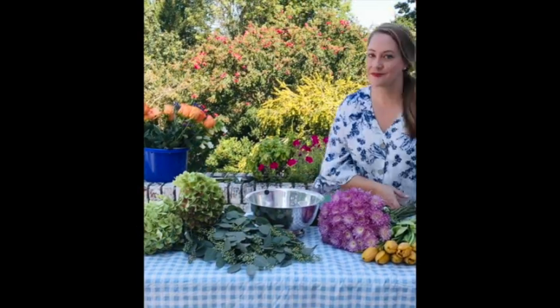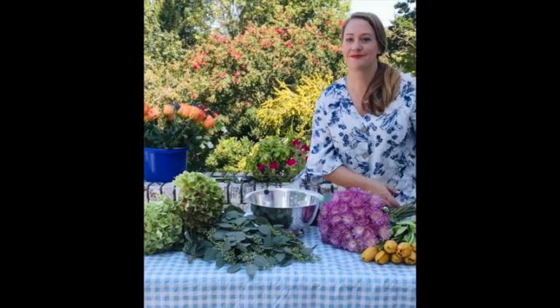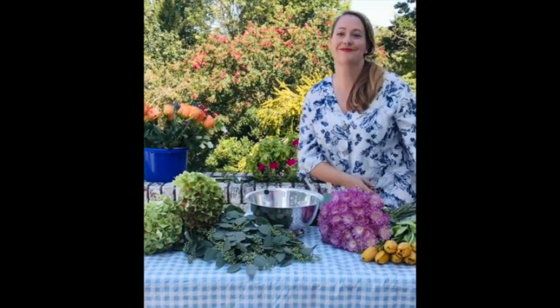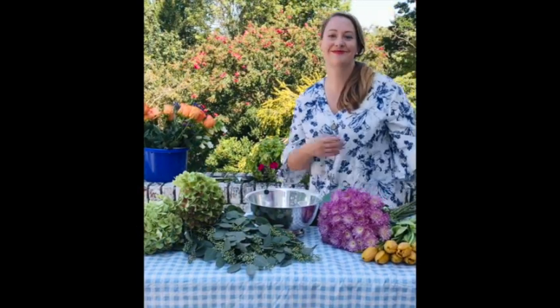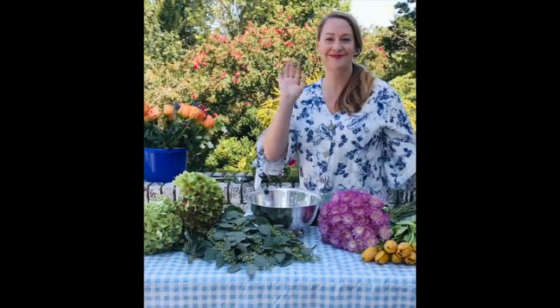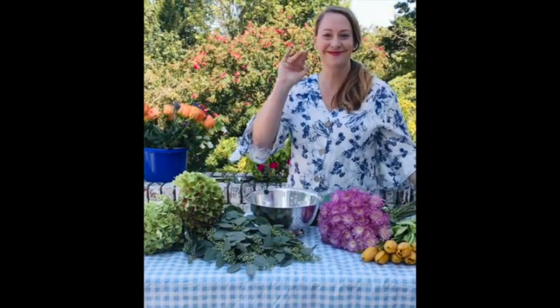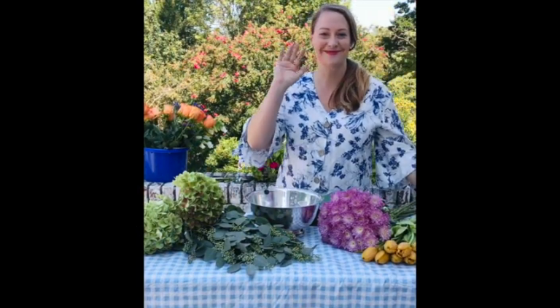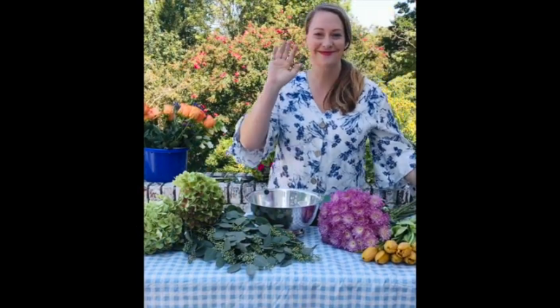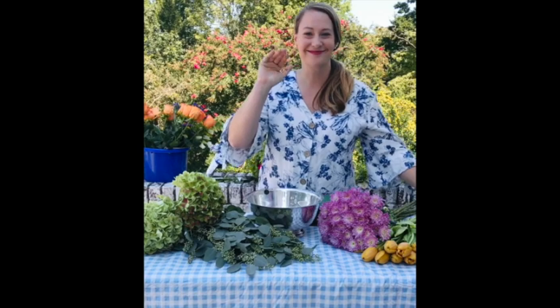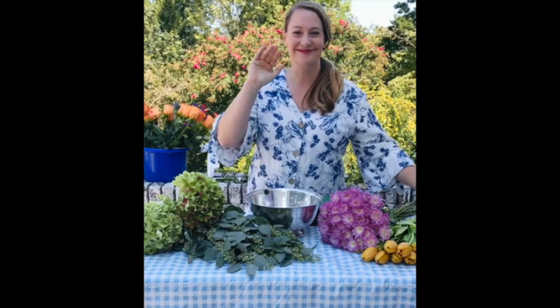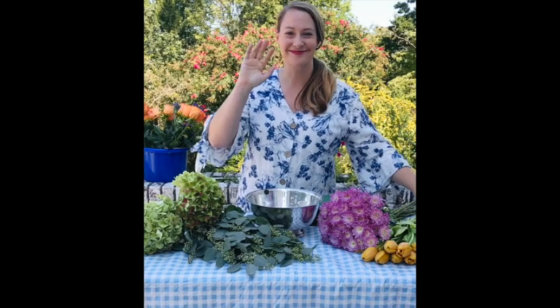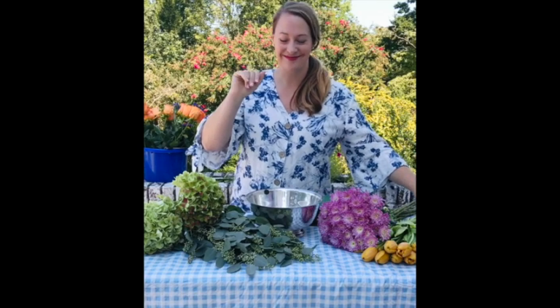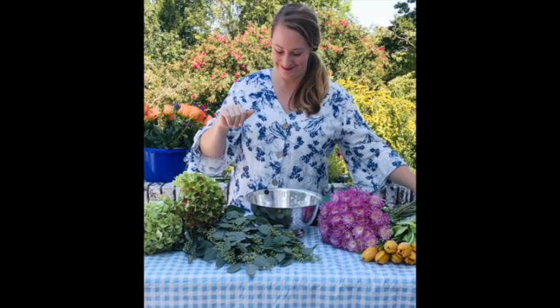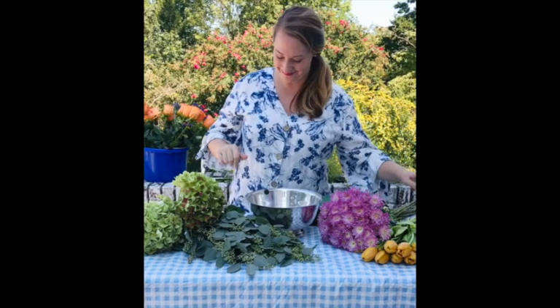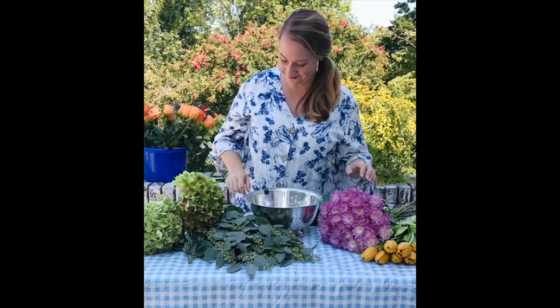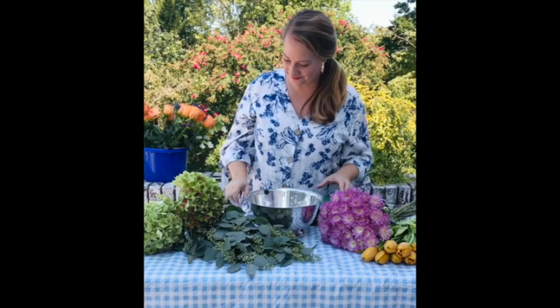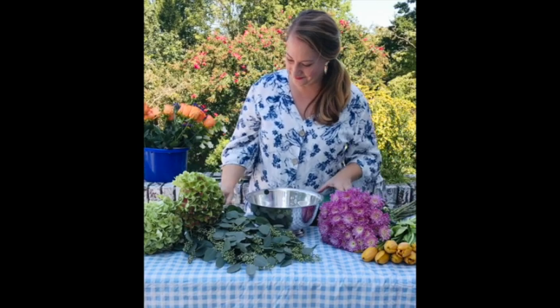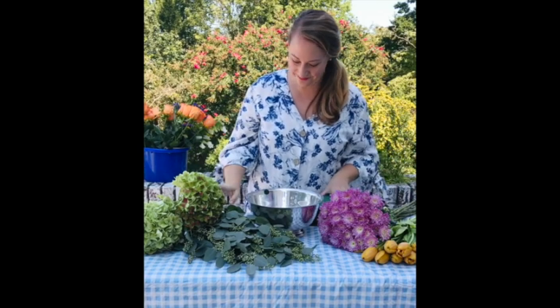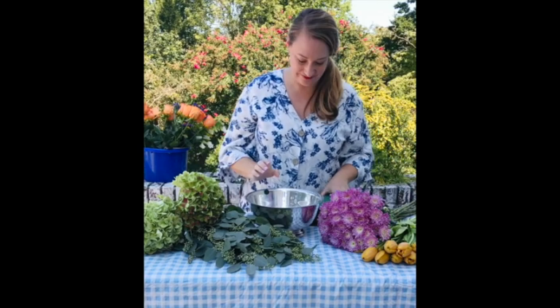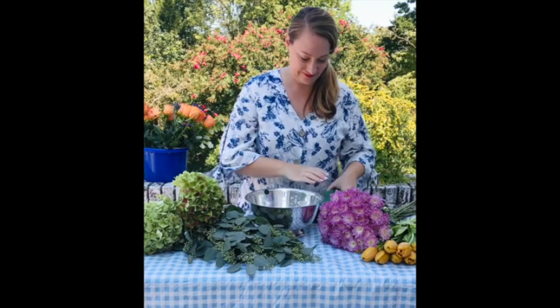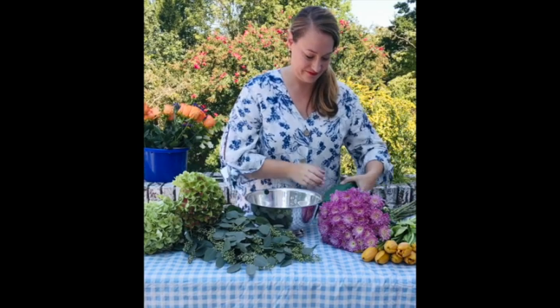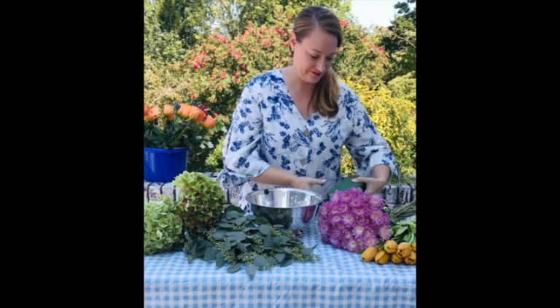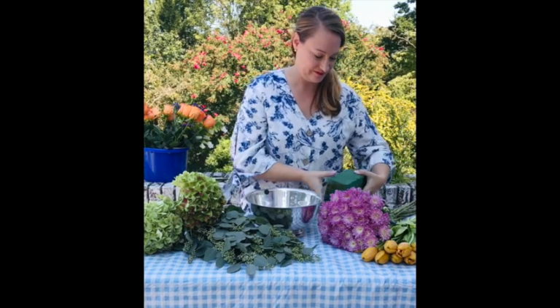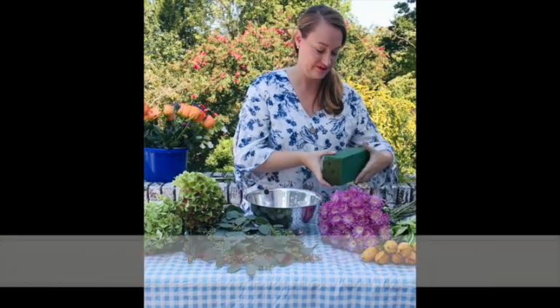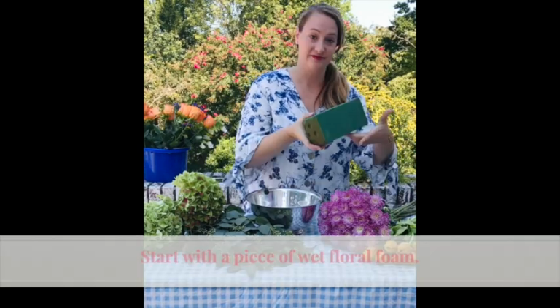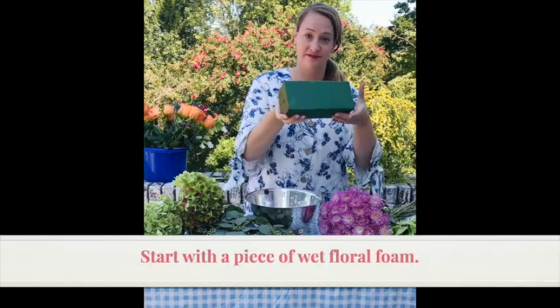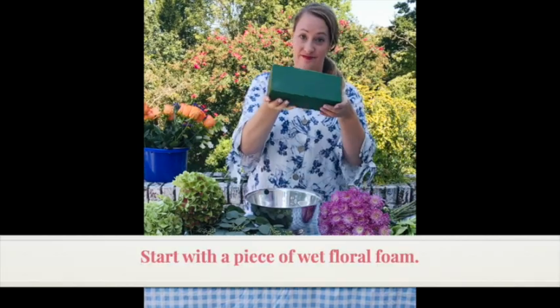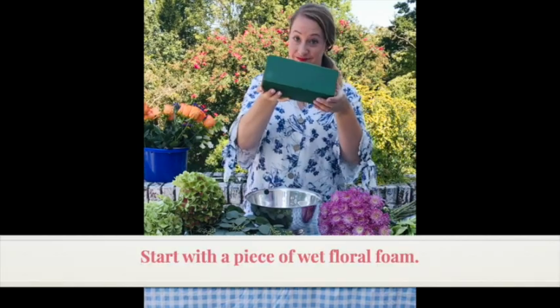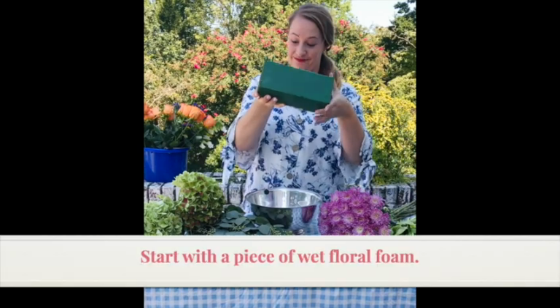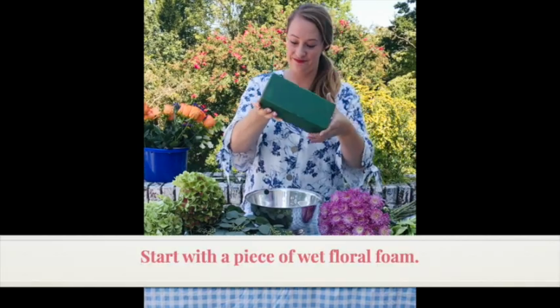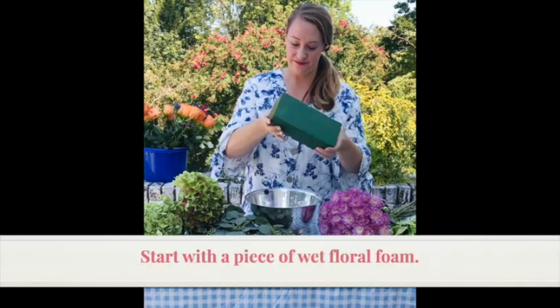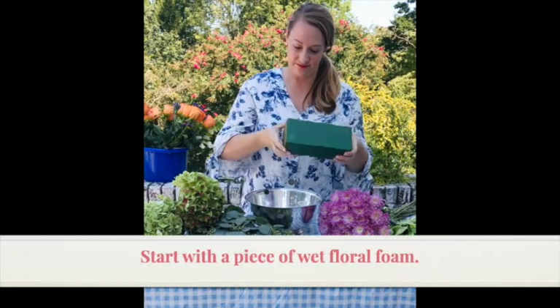Hey y'all! This video is going to show you how I made my fall floral arrangement.